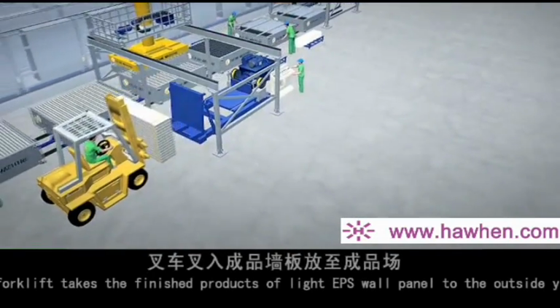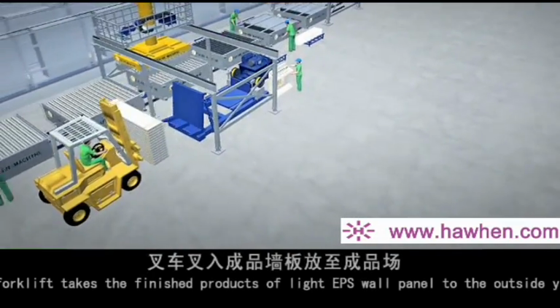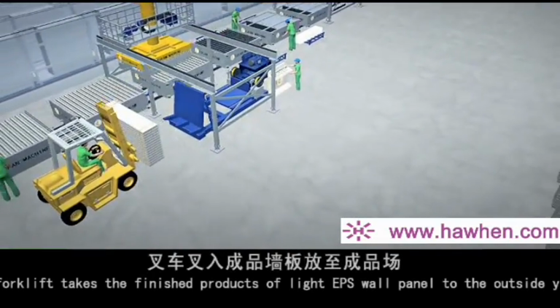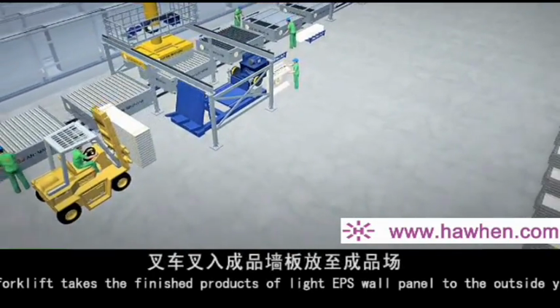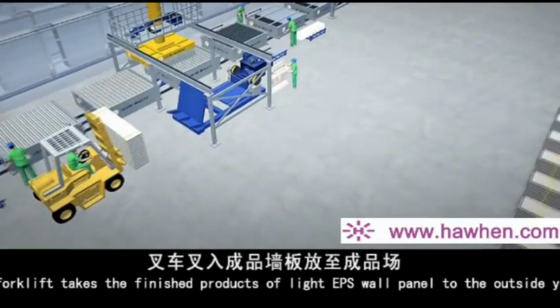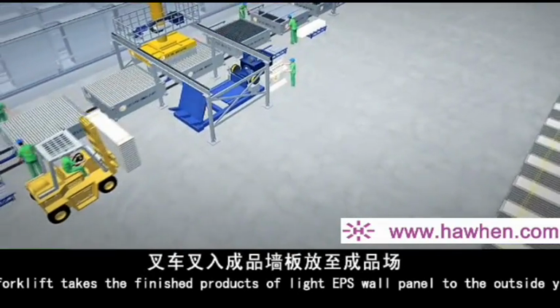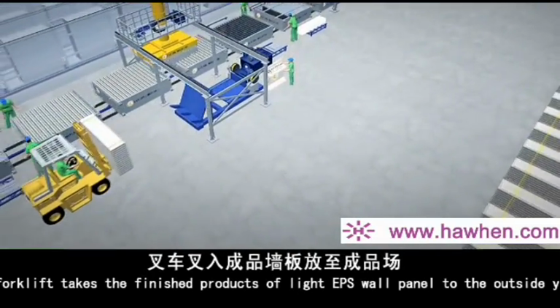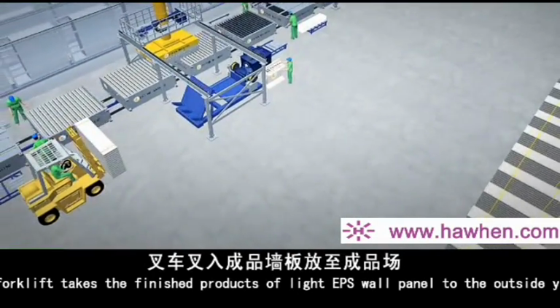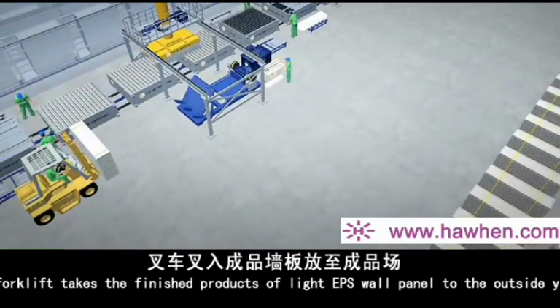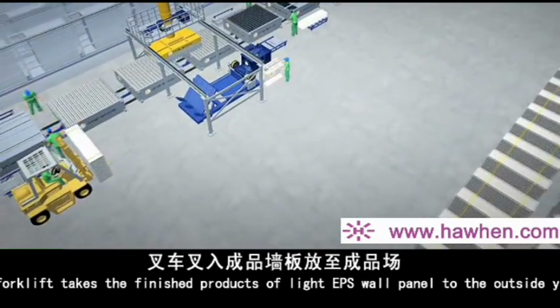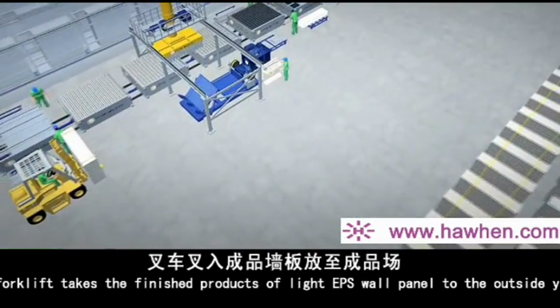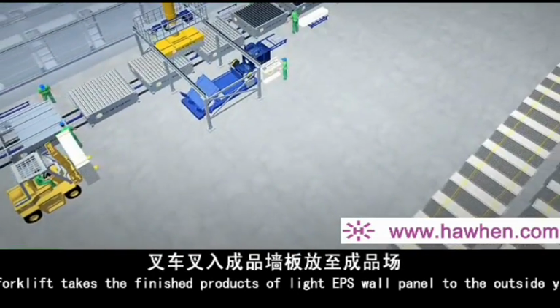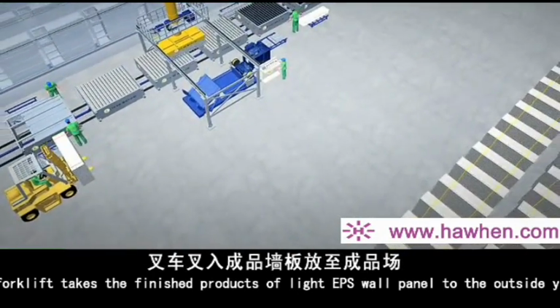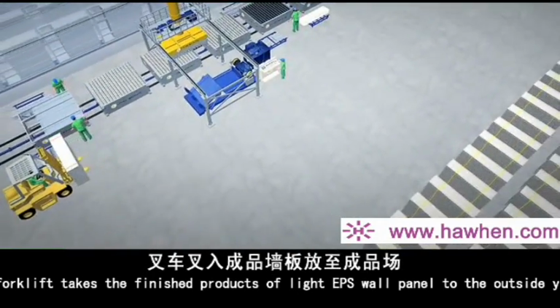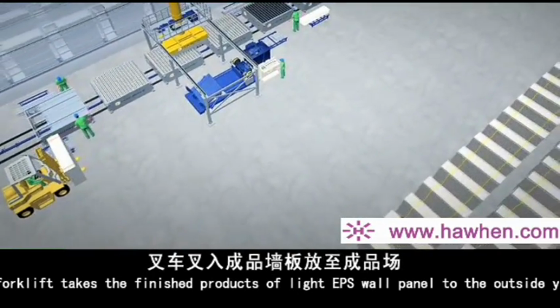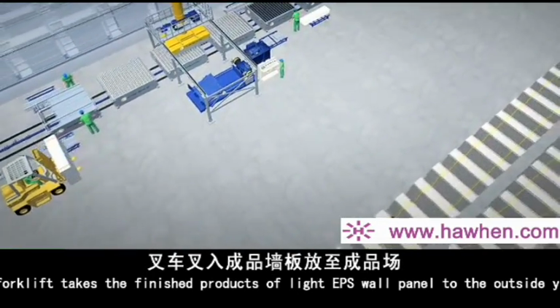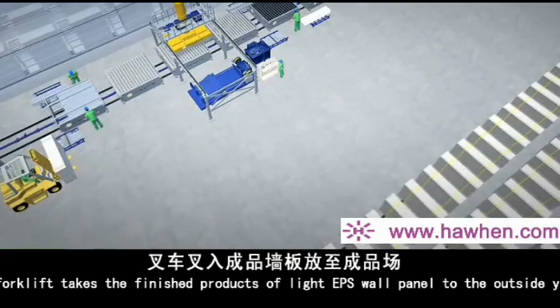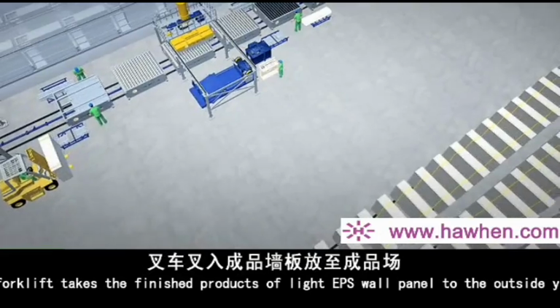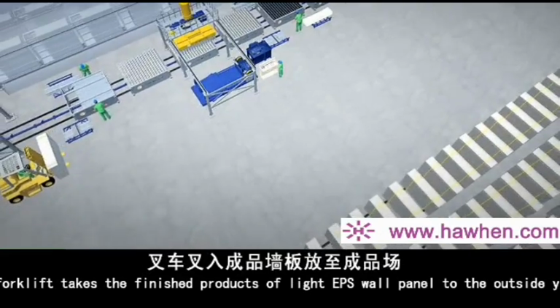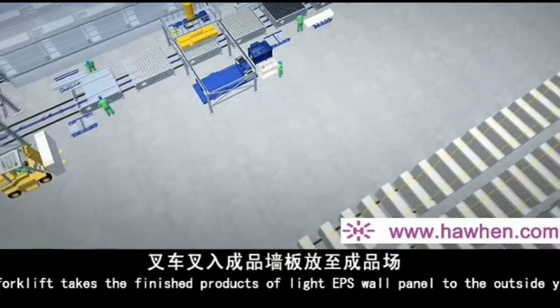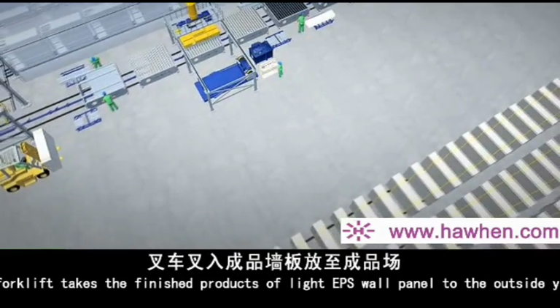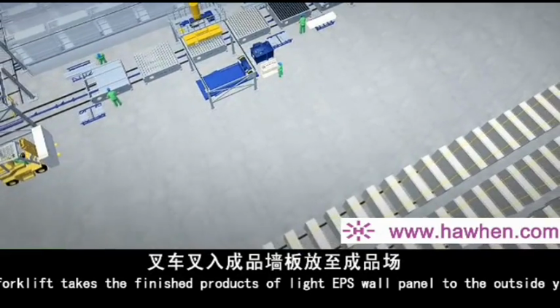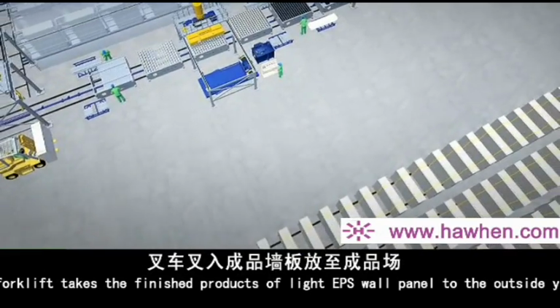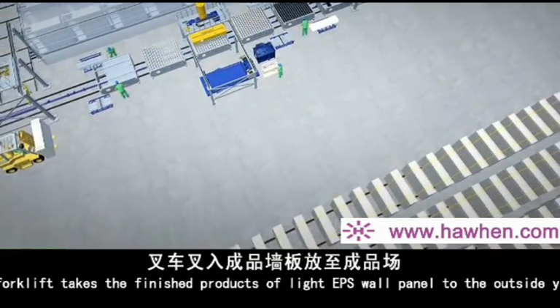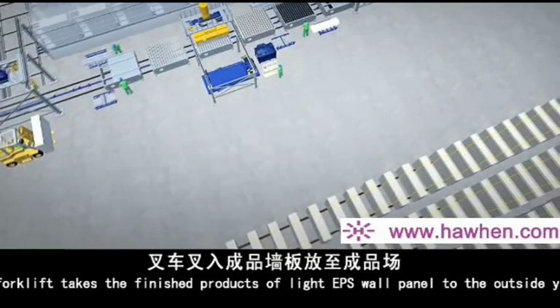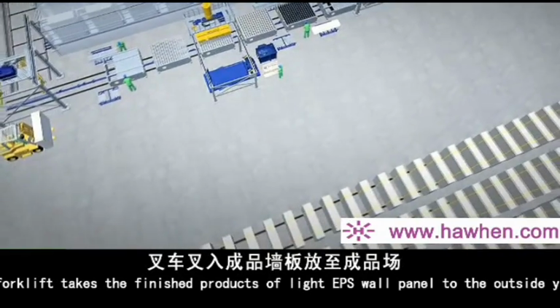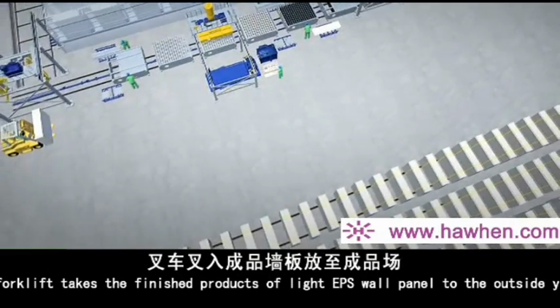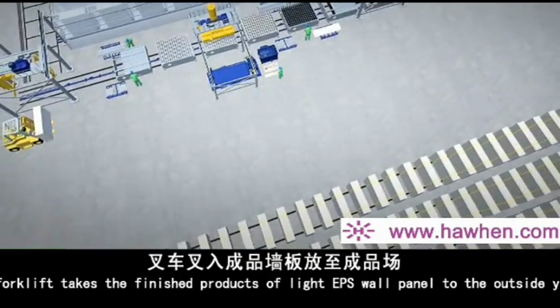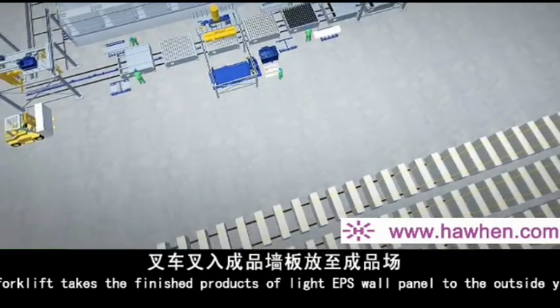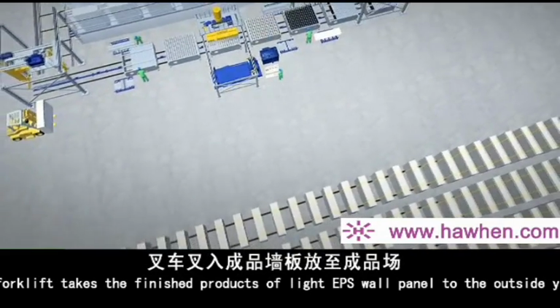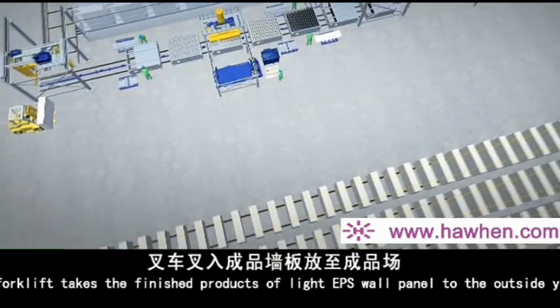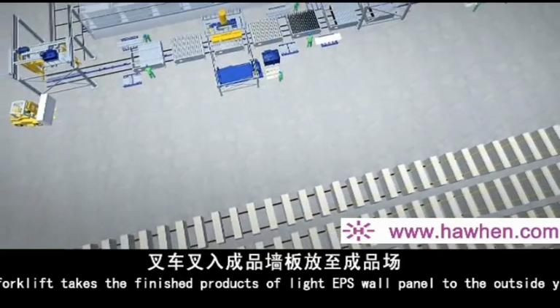The forklift takes the finished products of light EPS wall panels to the outside yard.